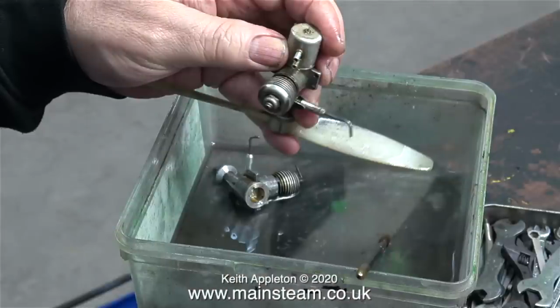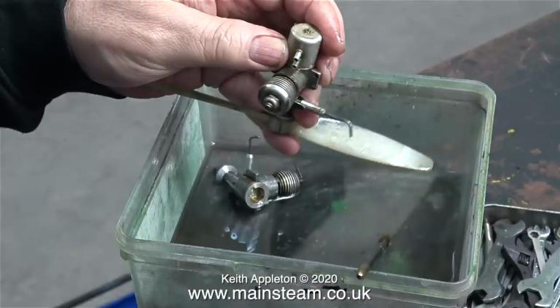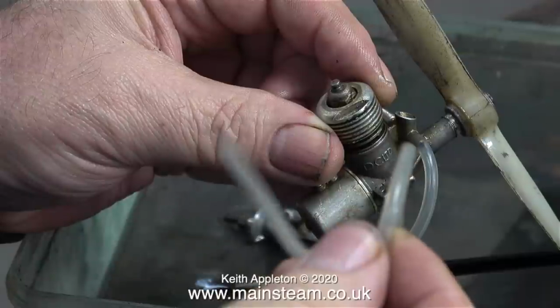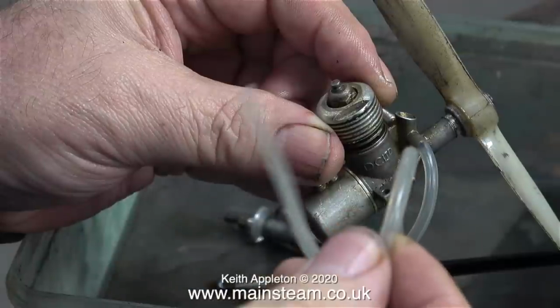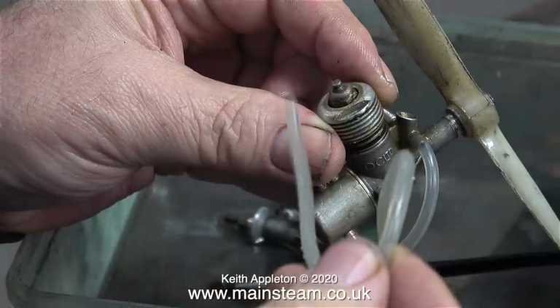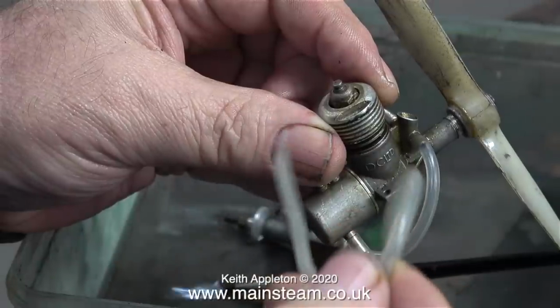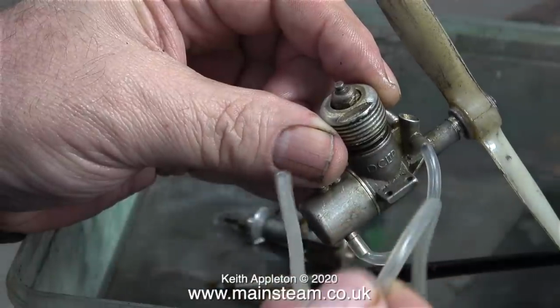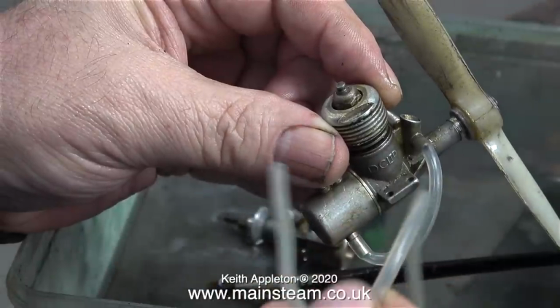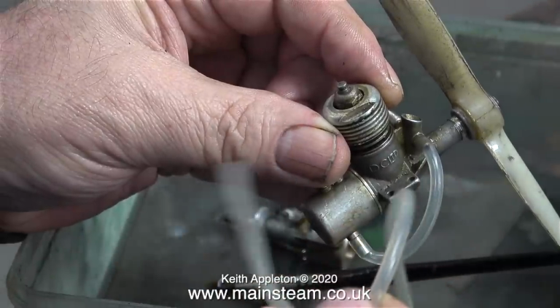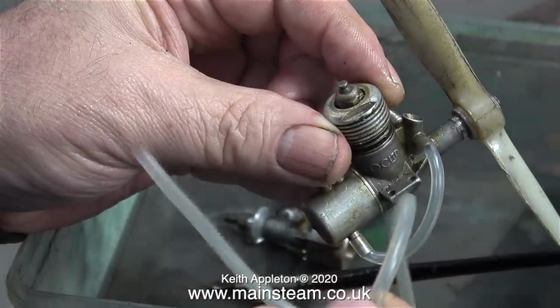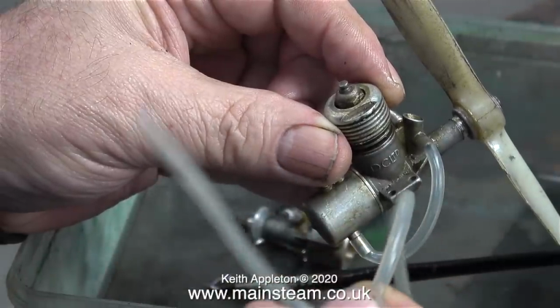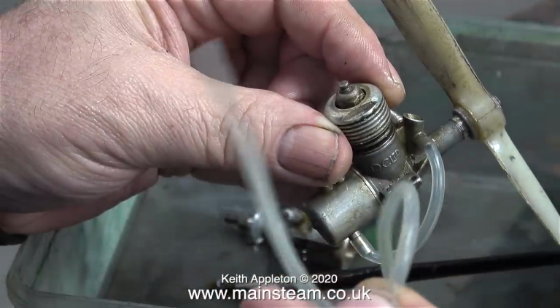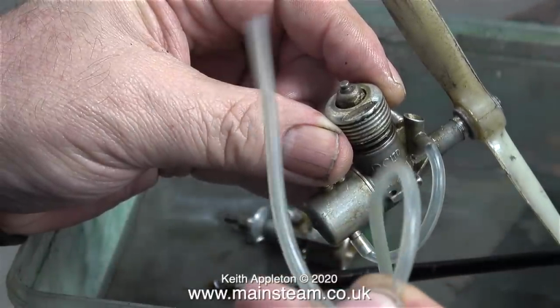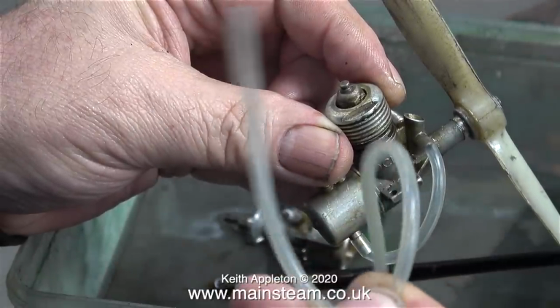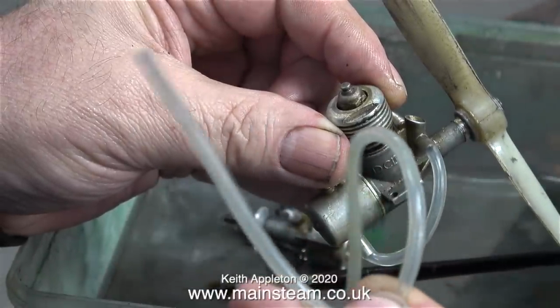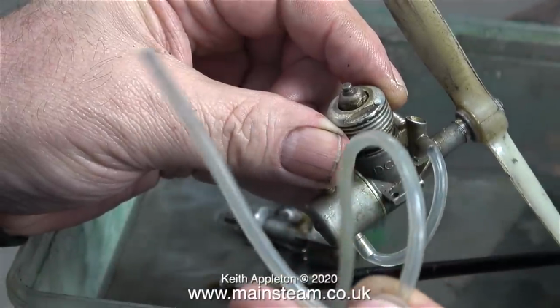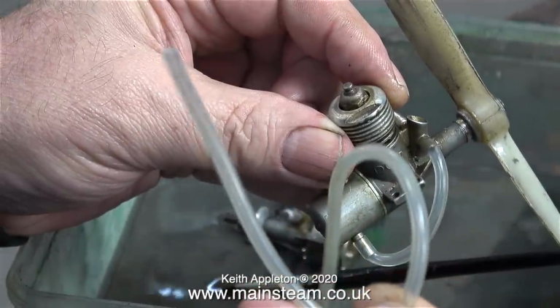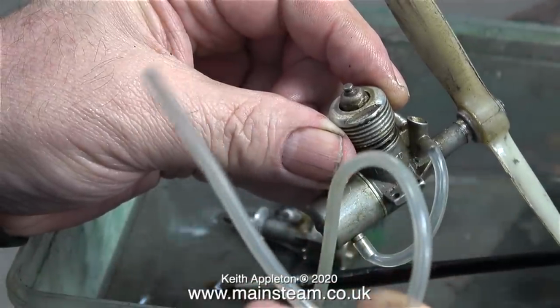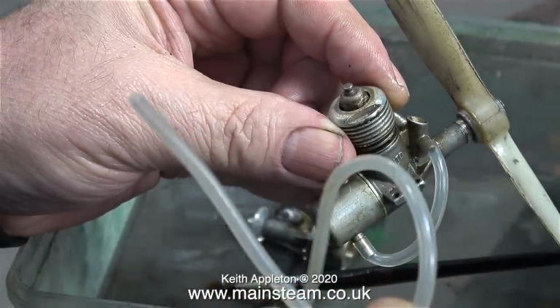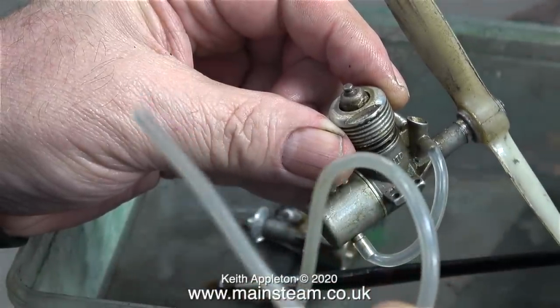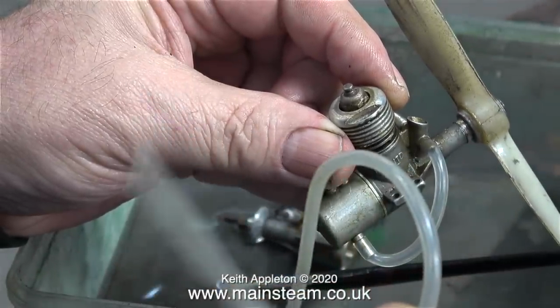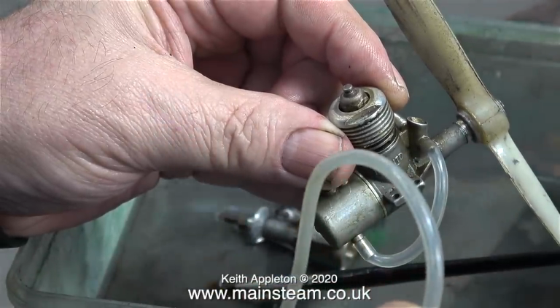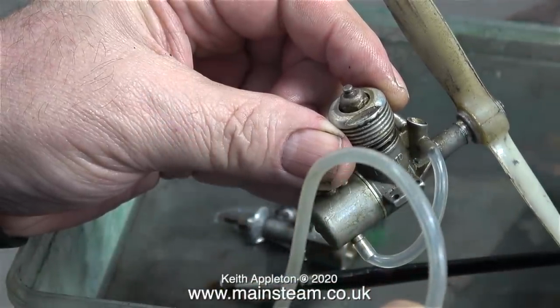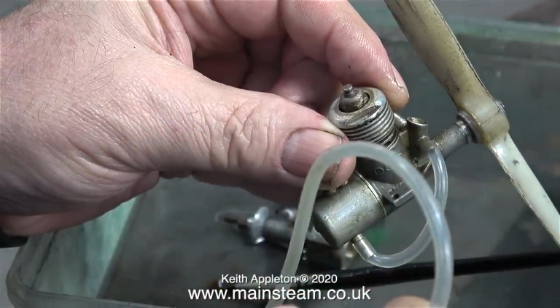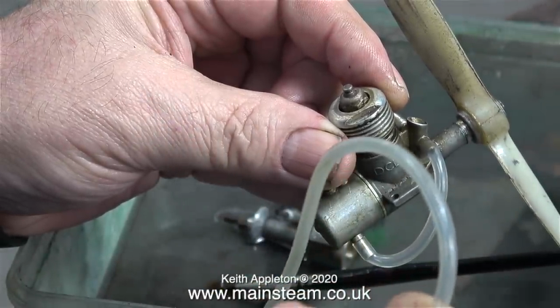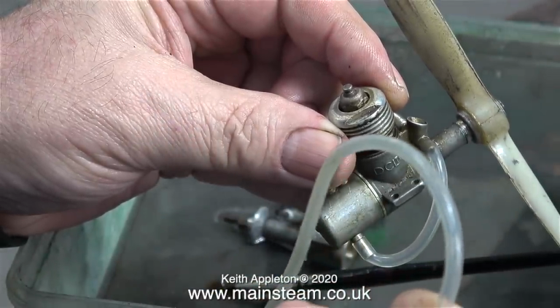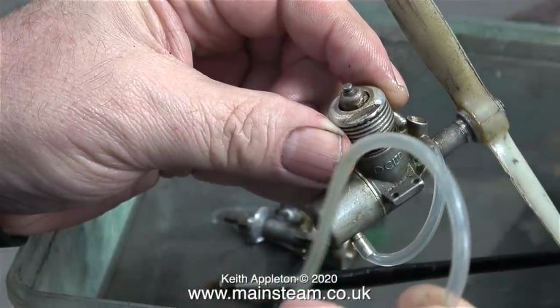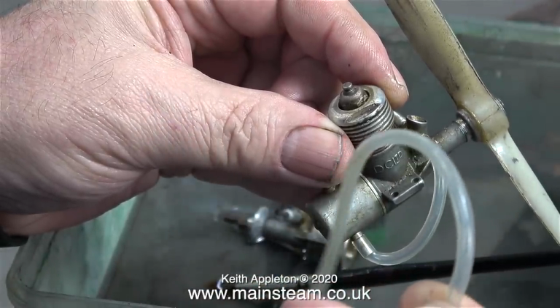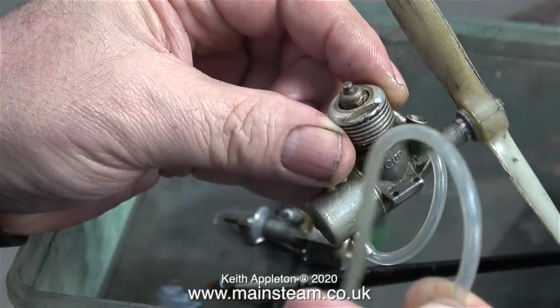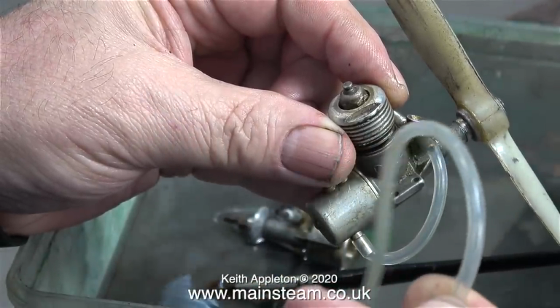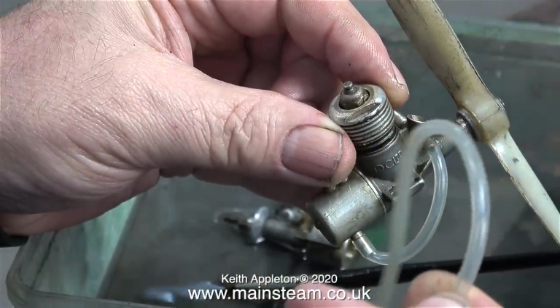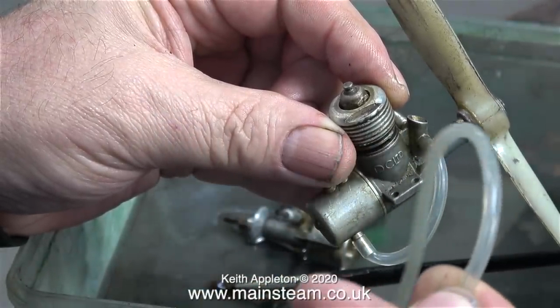In this clip I'm fitting some silicone rubber fuel tubing to it — not that I'm going to run it, I just think it looks better.